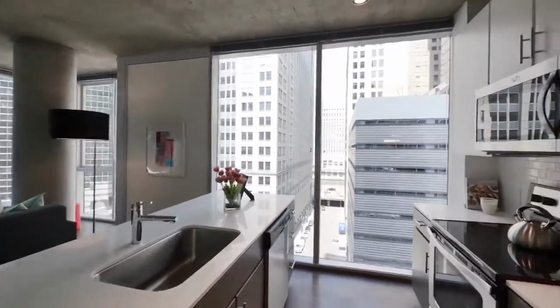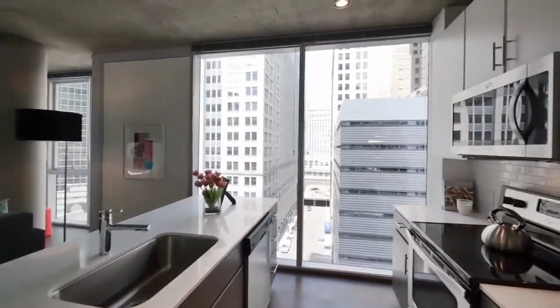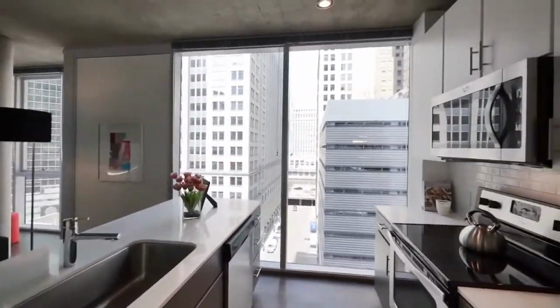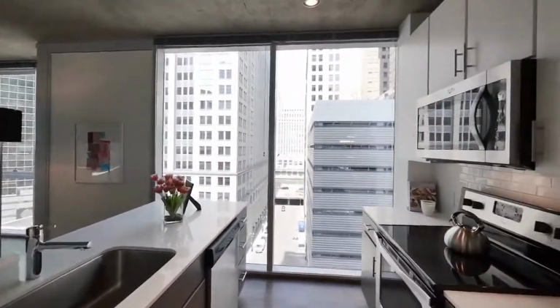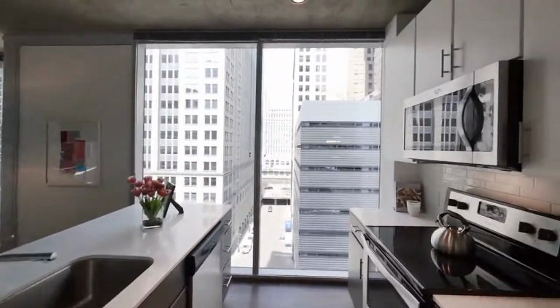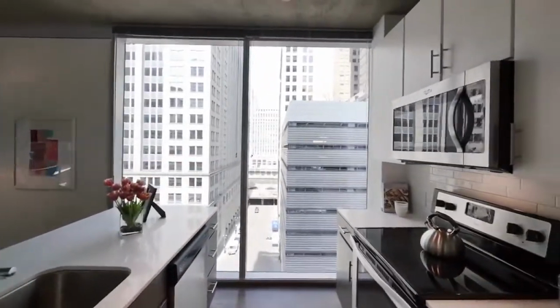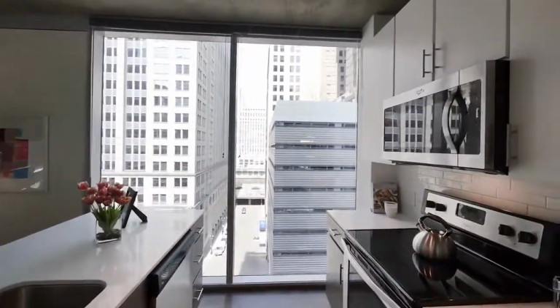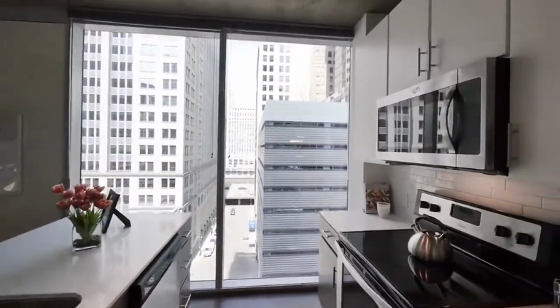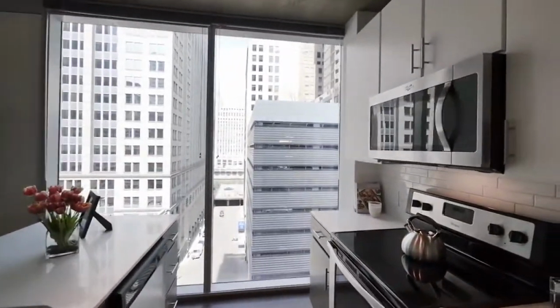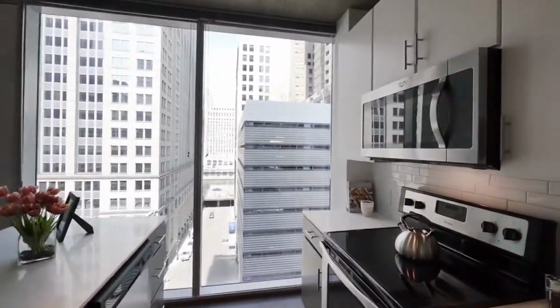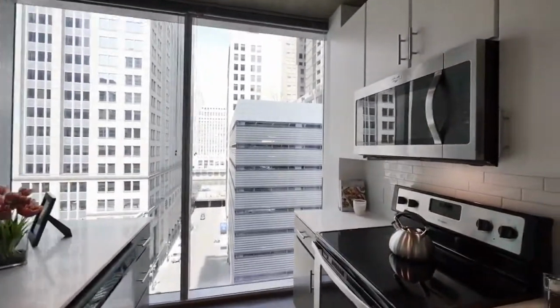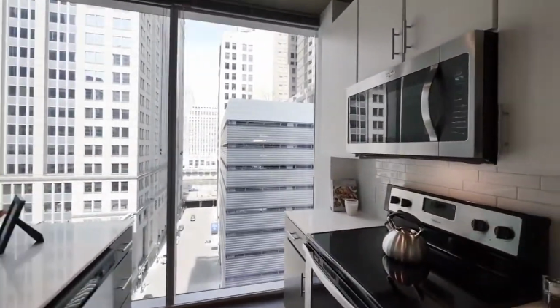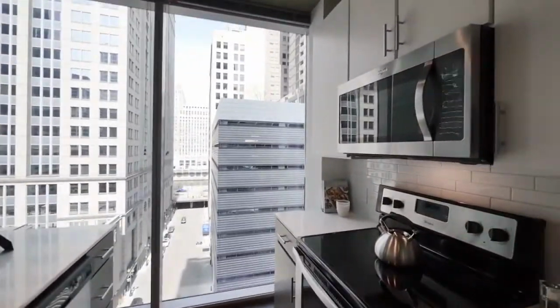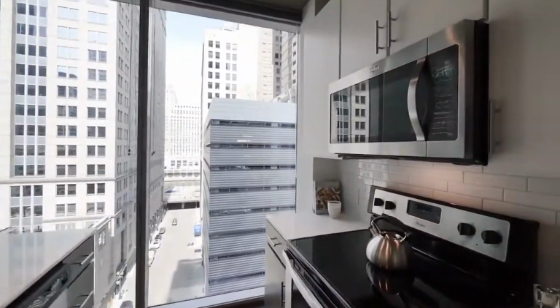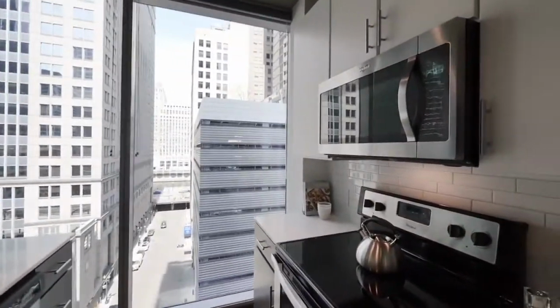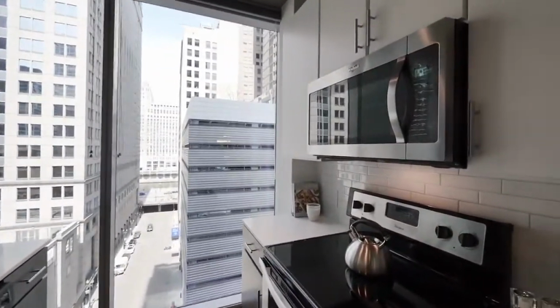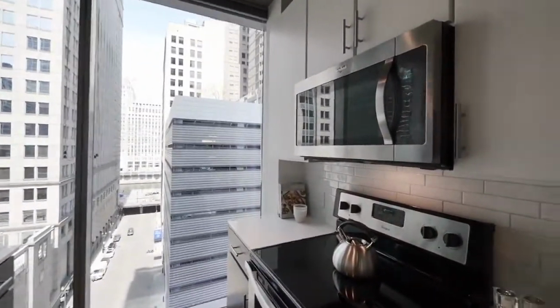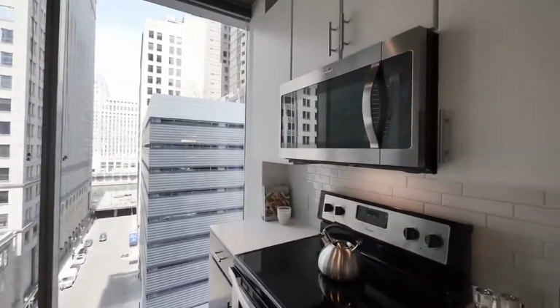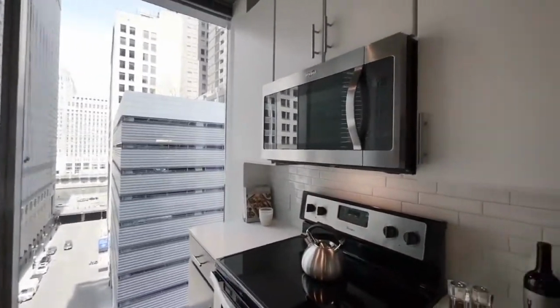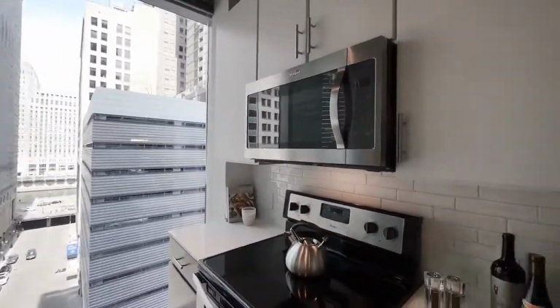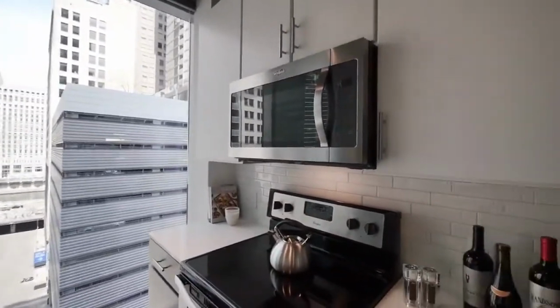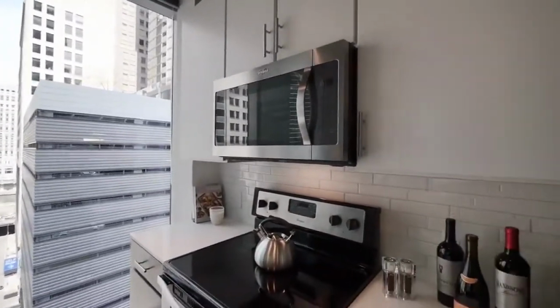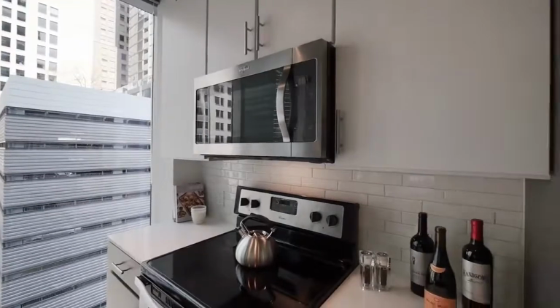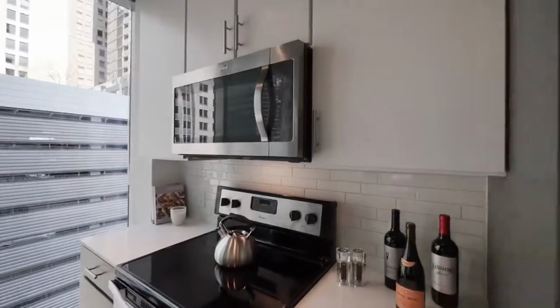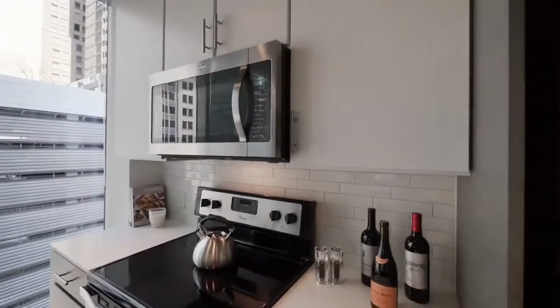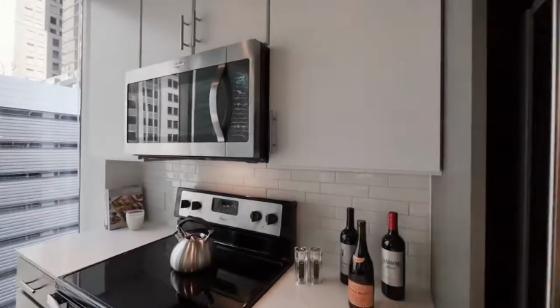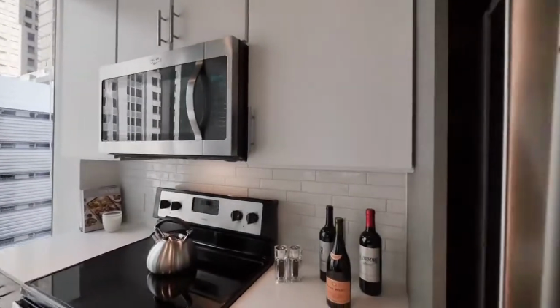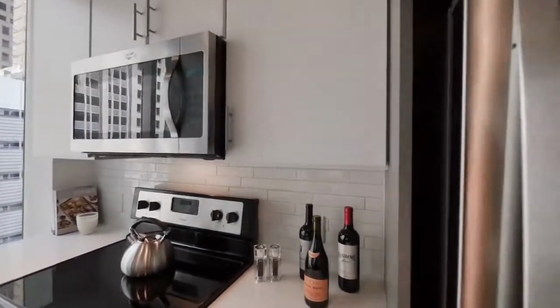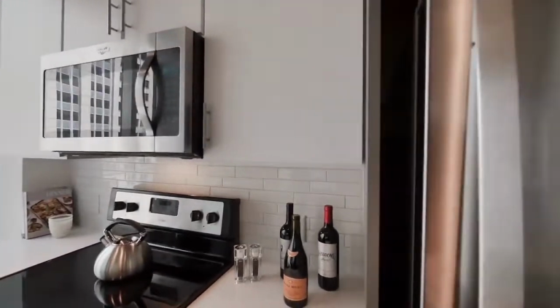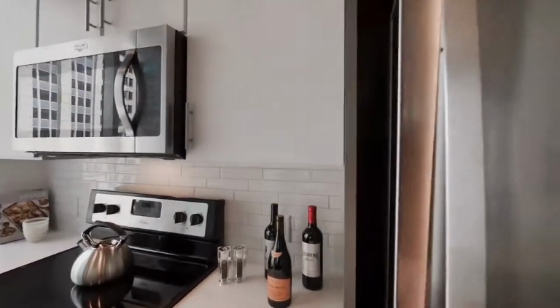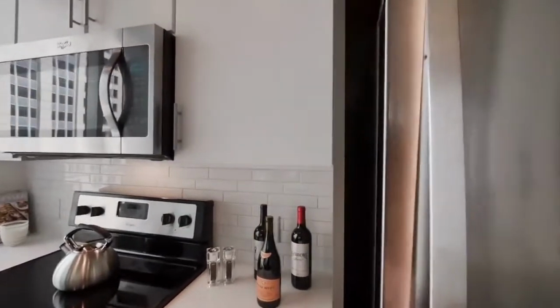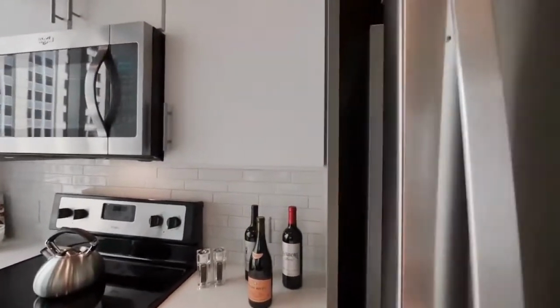42-inch cabinets, a great appliance package, and duotone cabinetry.